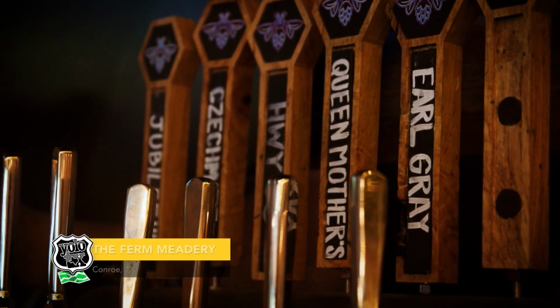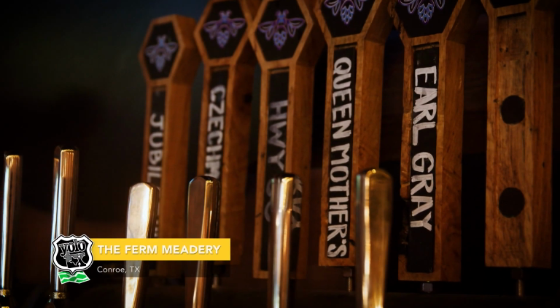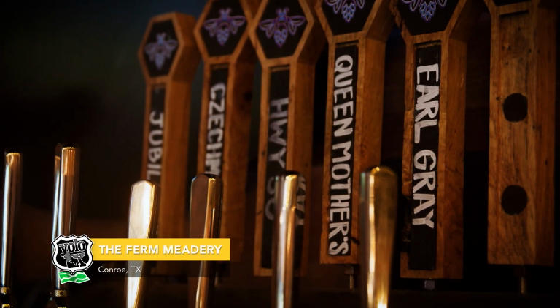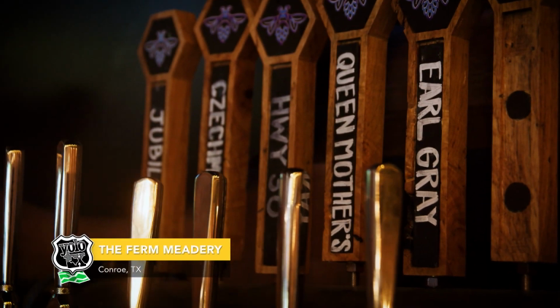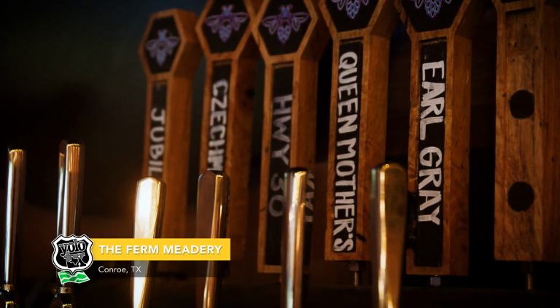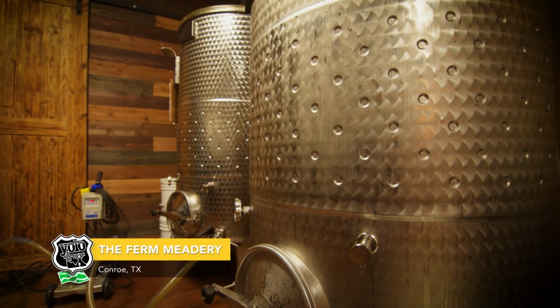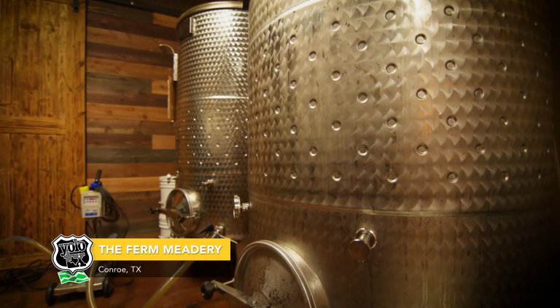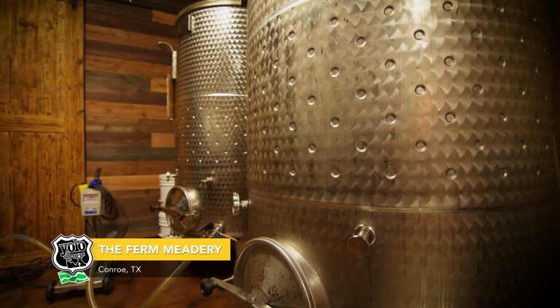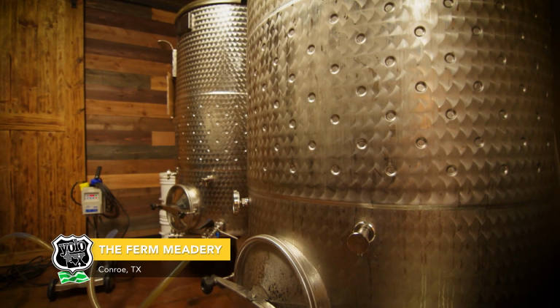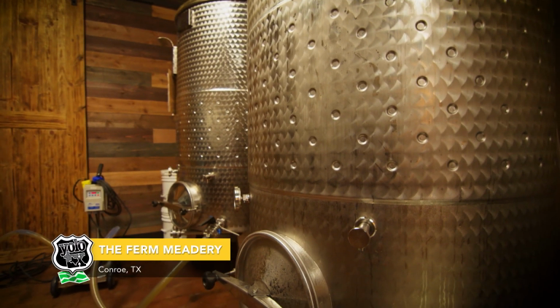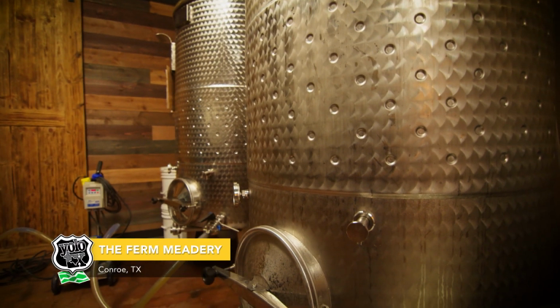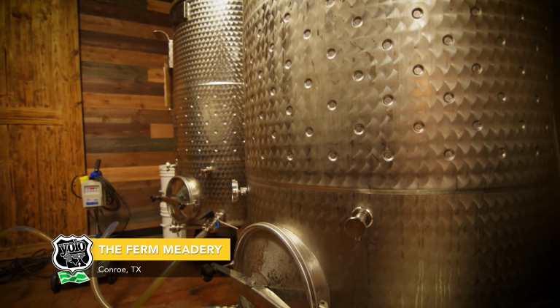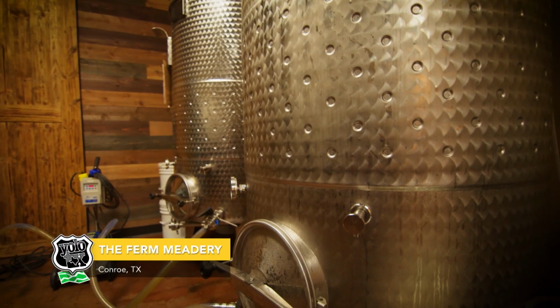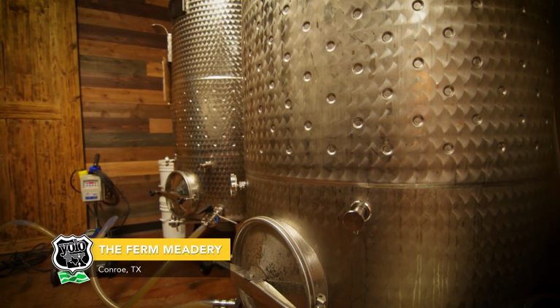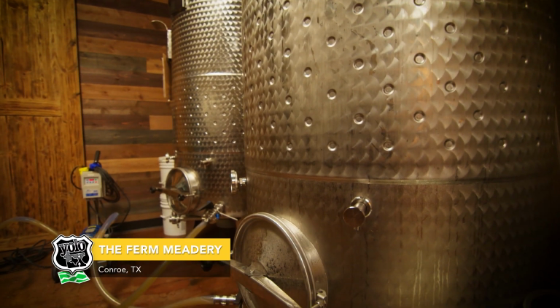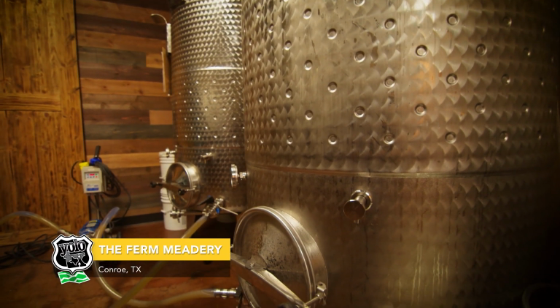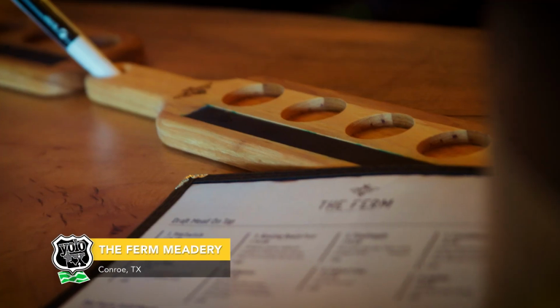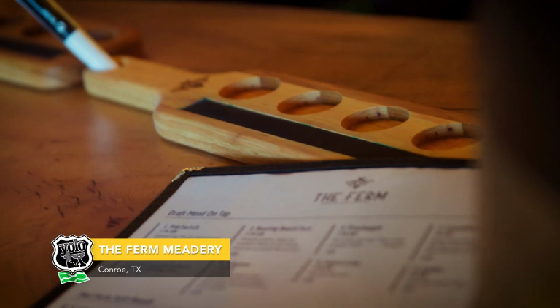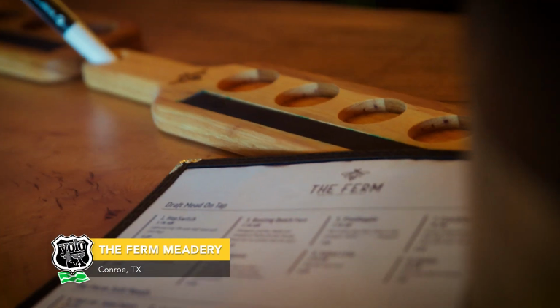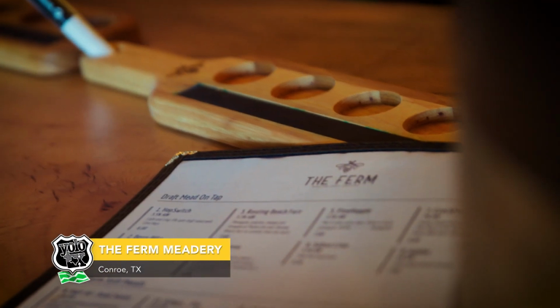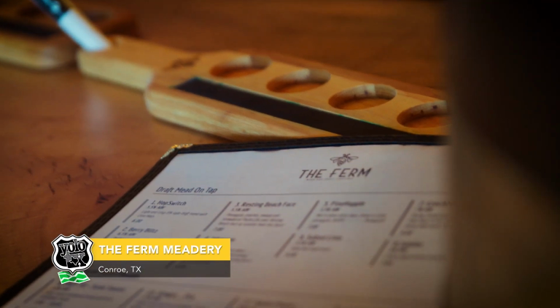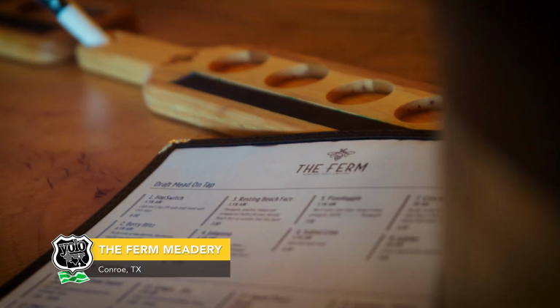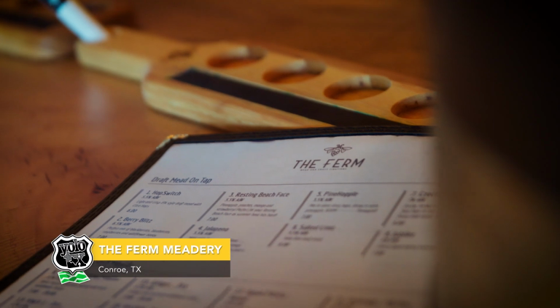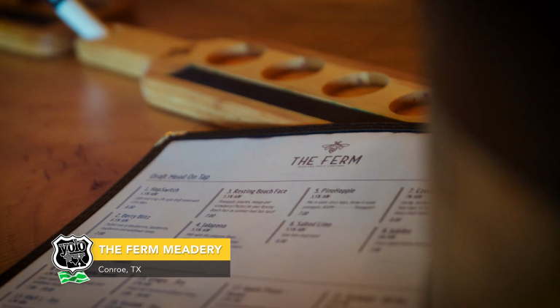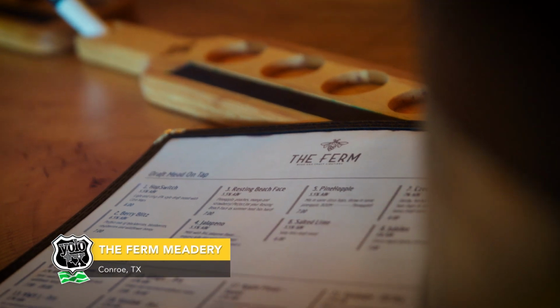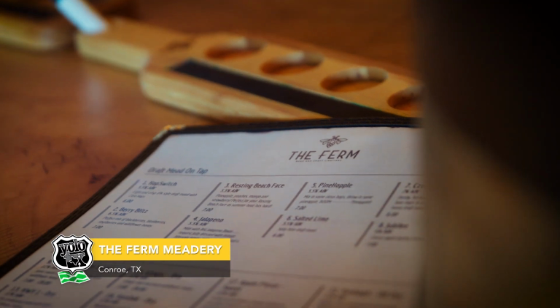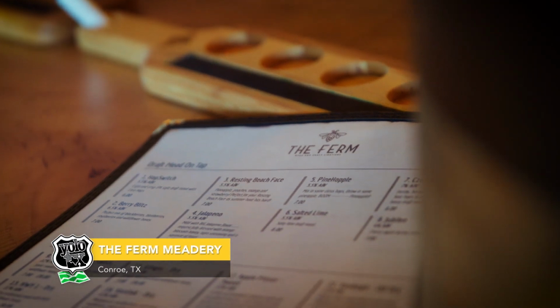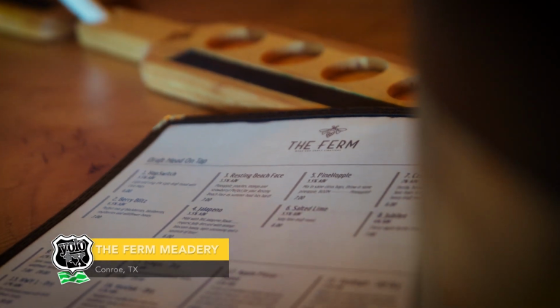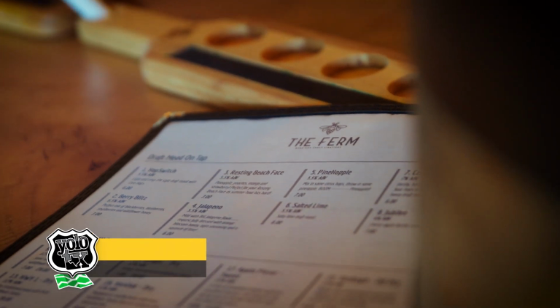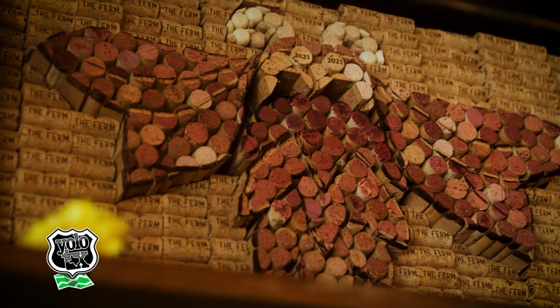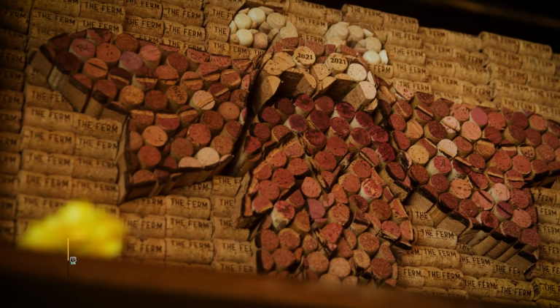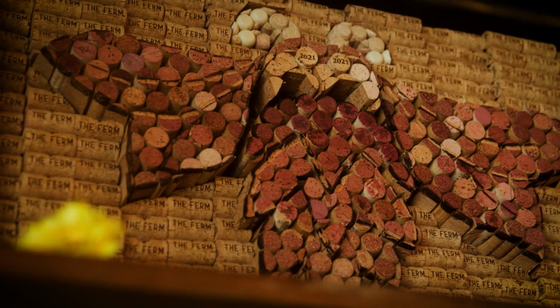All of our fermentation is with honey instead of grapes, which makes us a meadery.